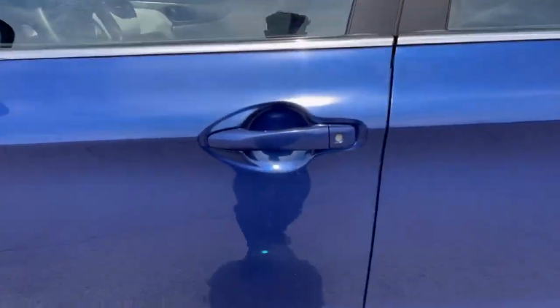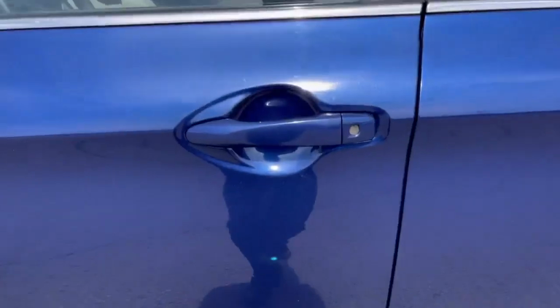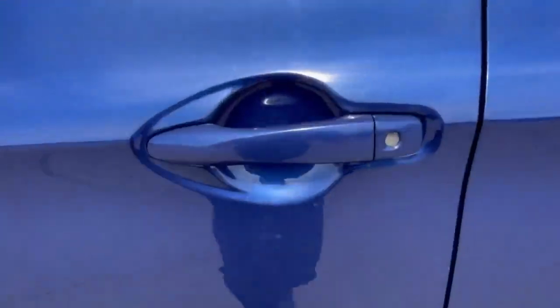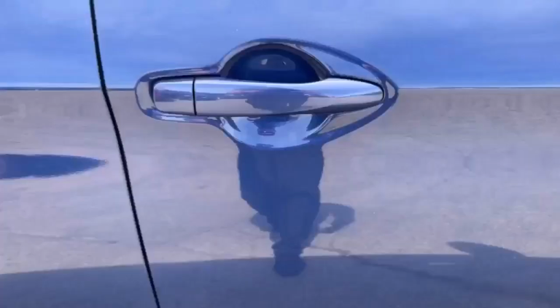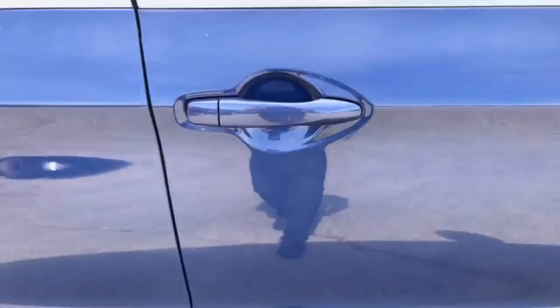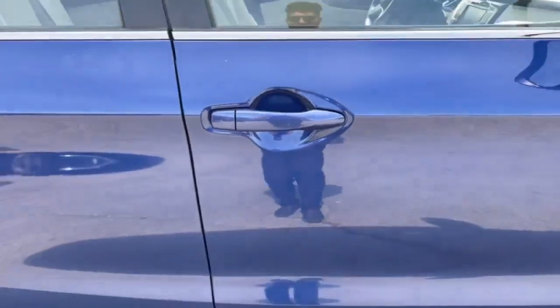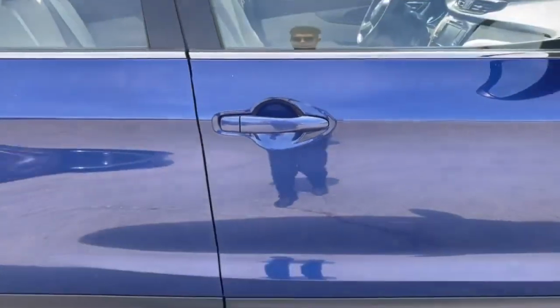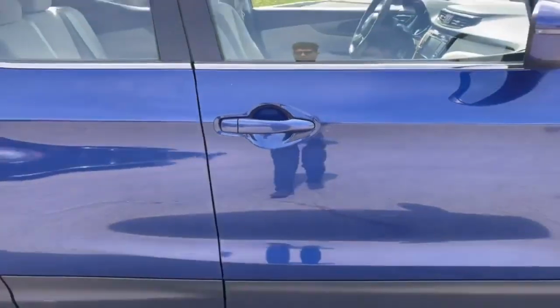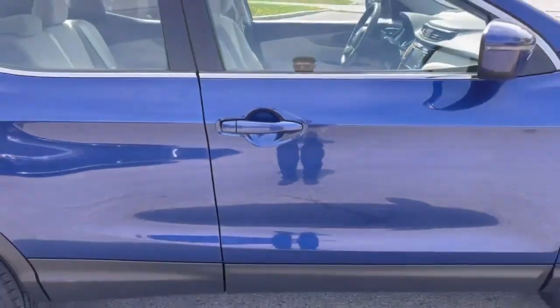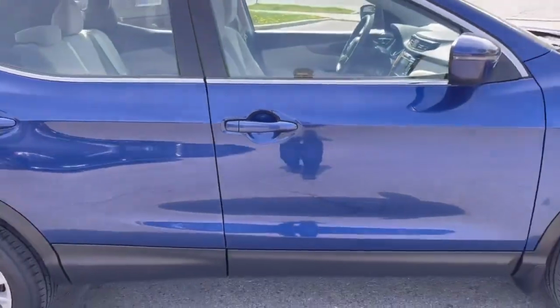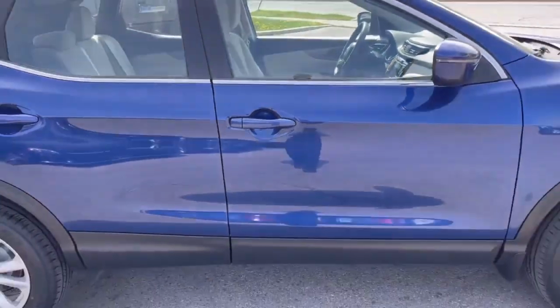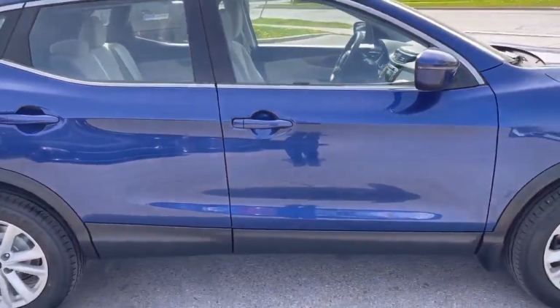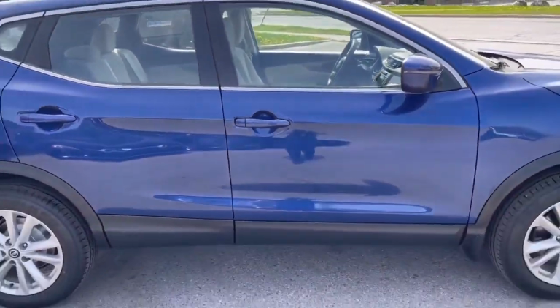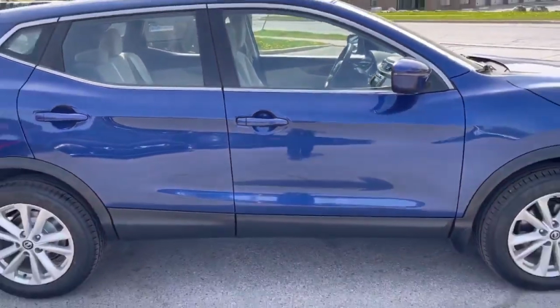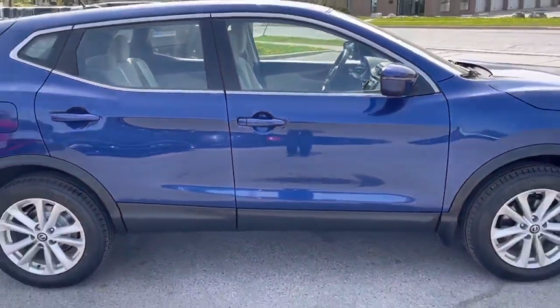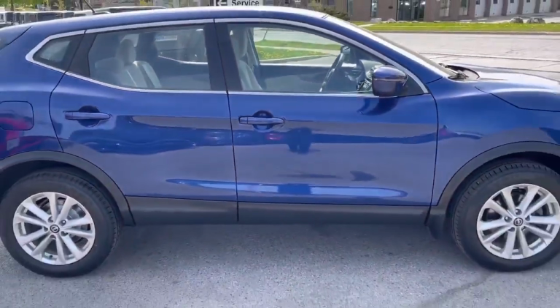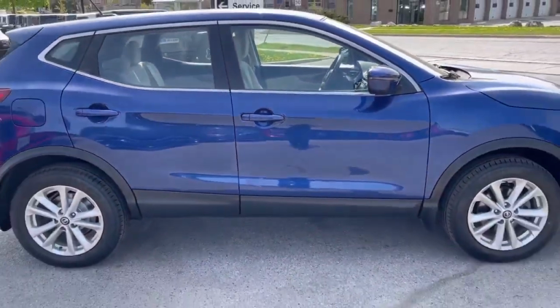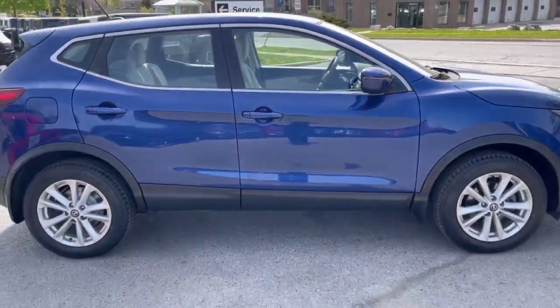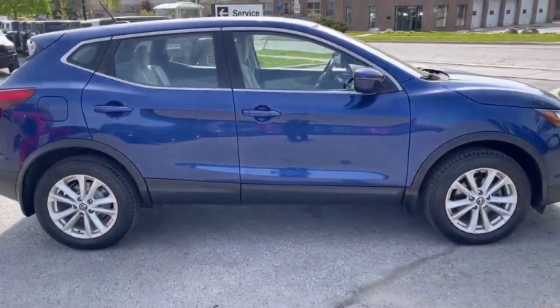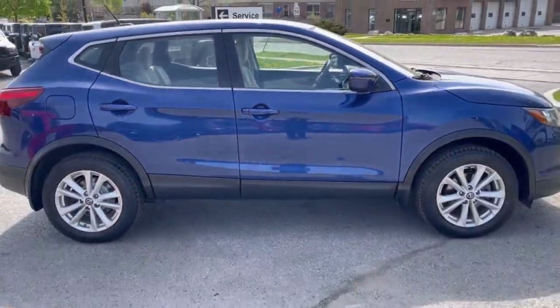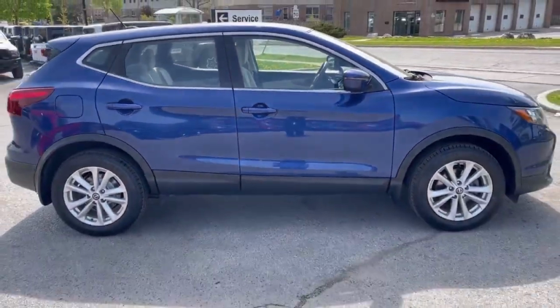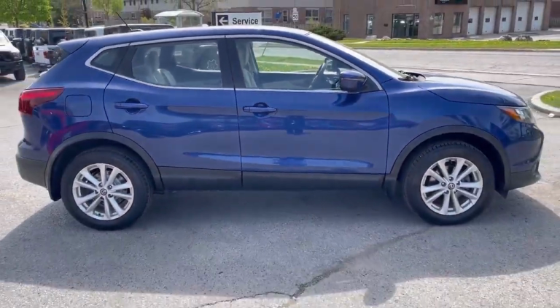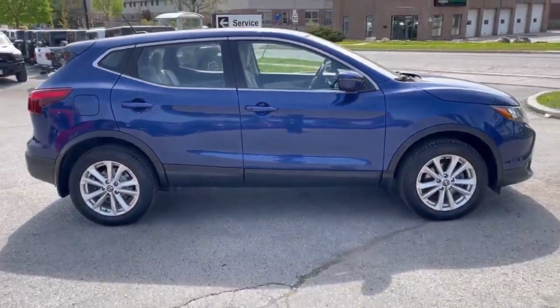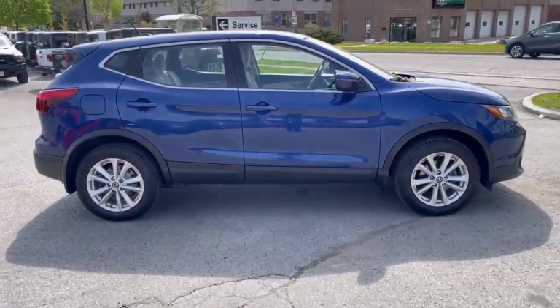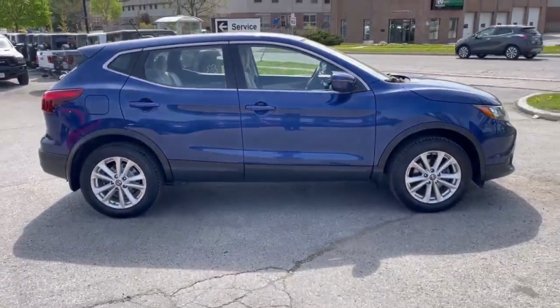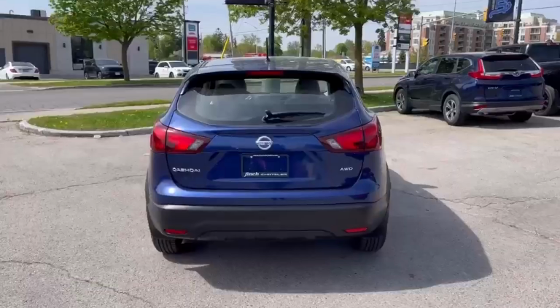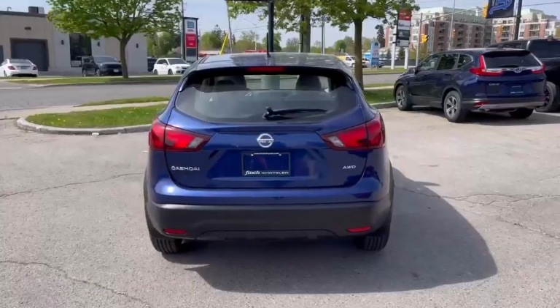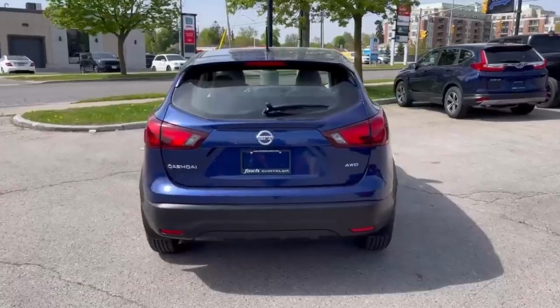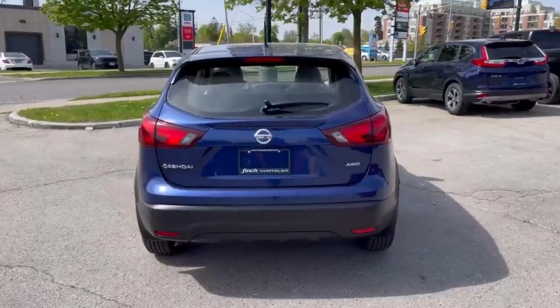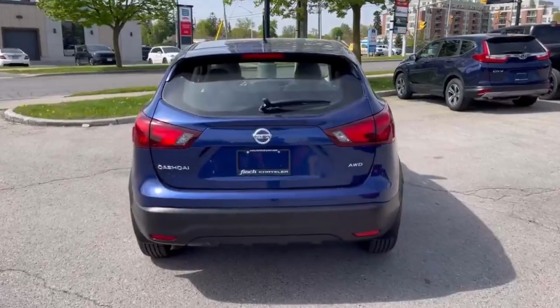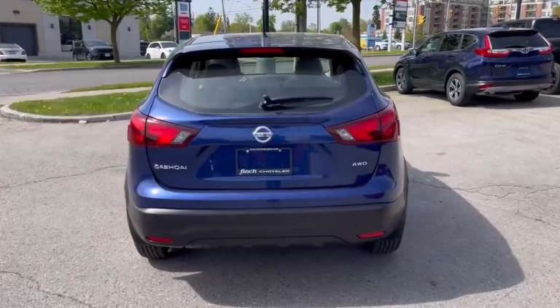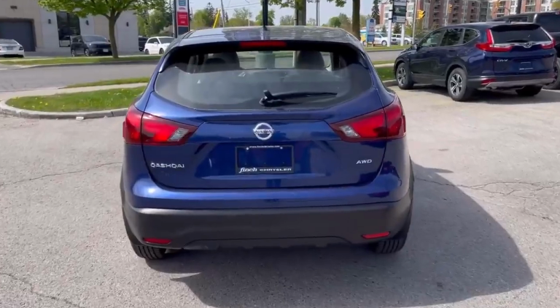The exterior of the Qashqai has a sleek and modern look, LED daytime running lights, and 17-inch wheels.